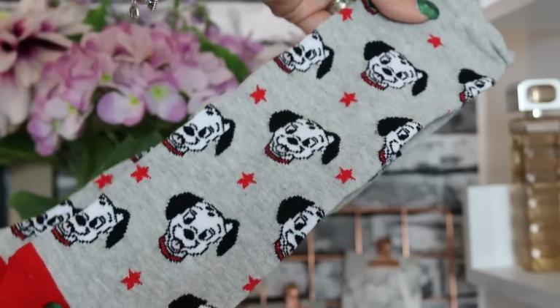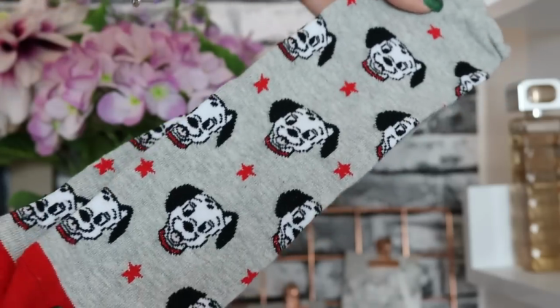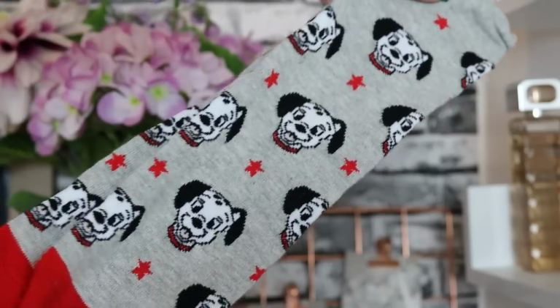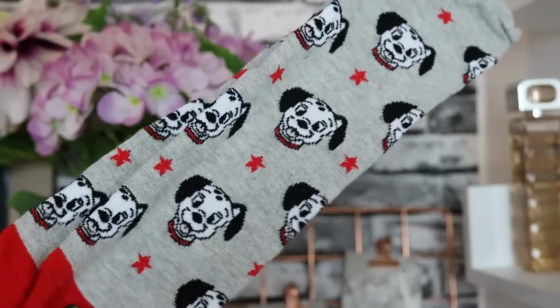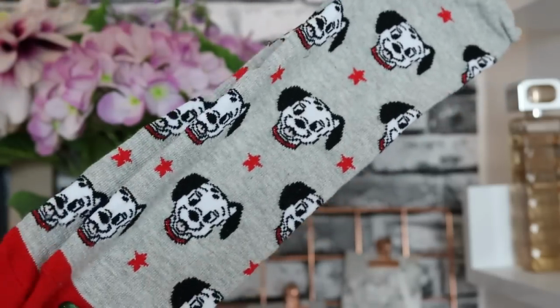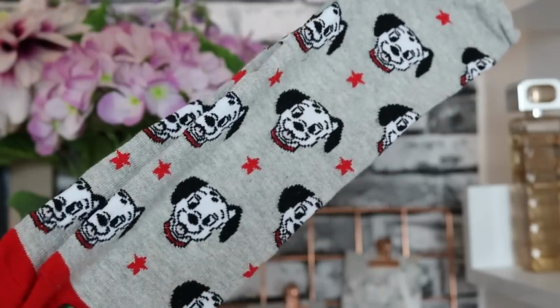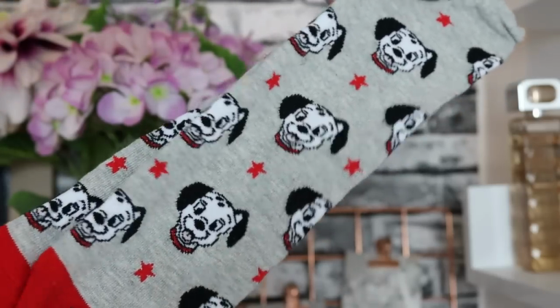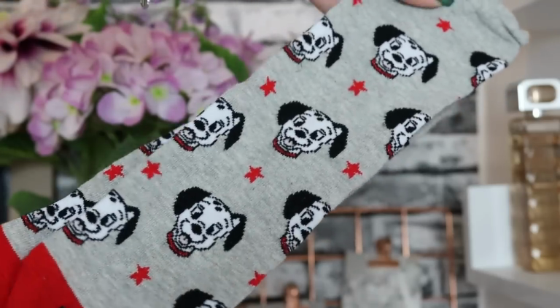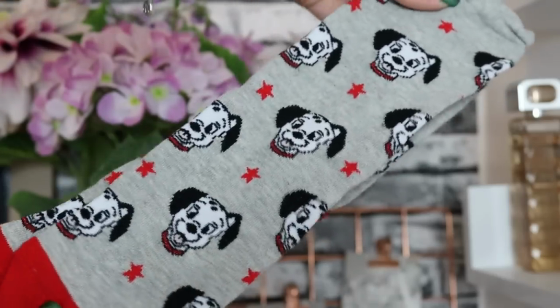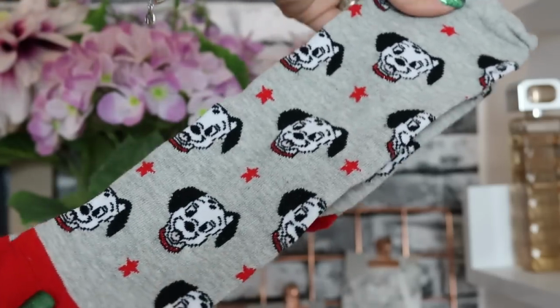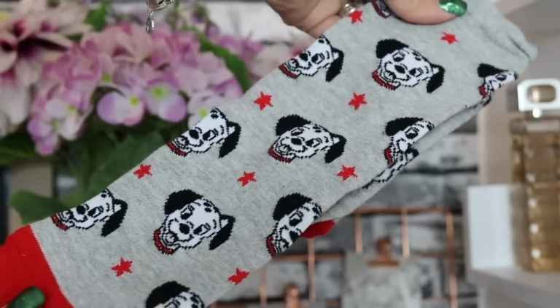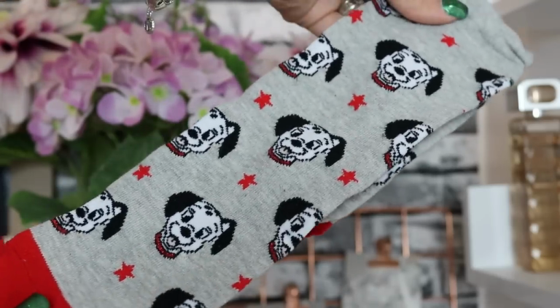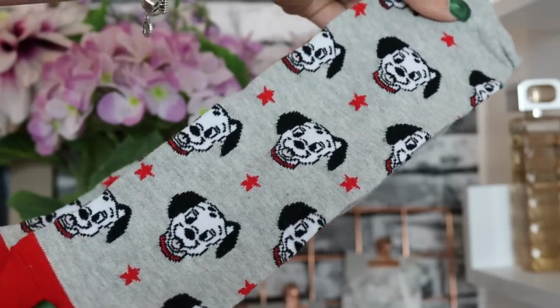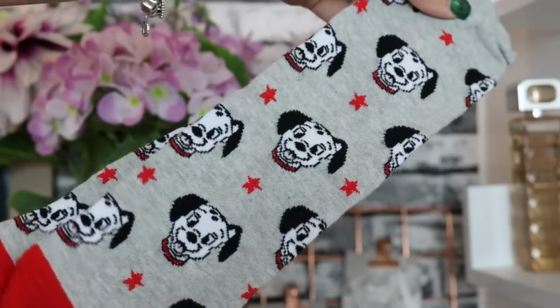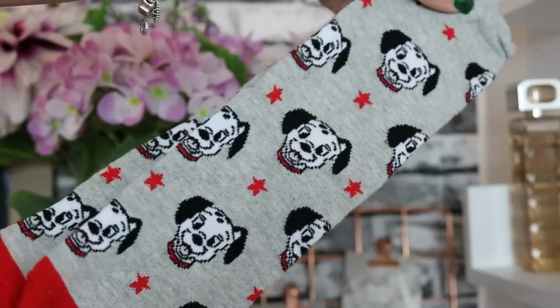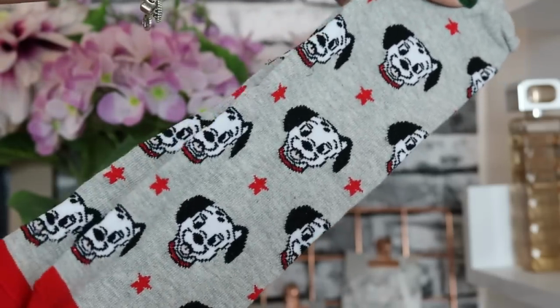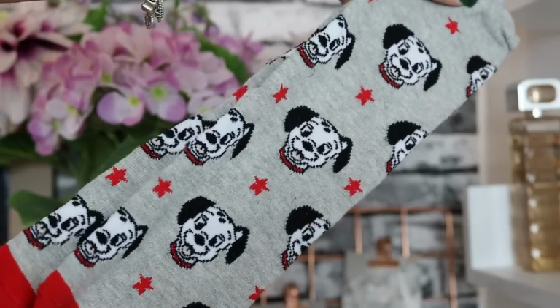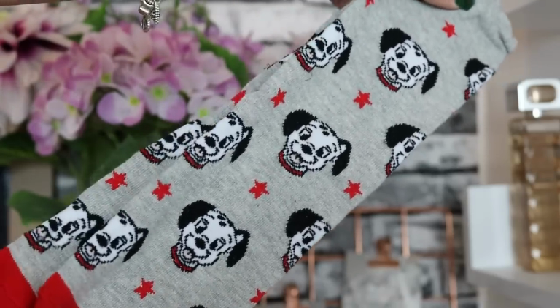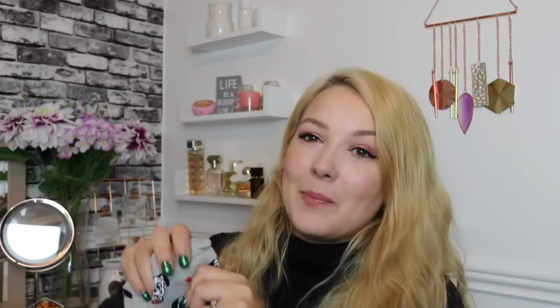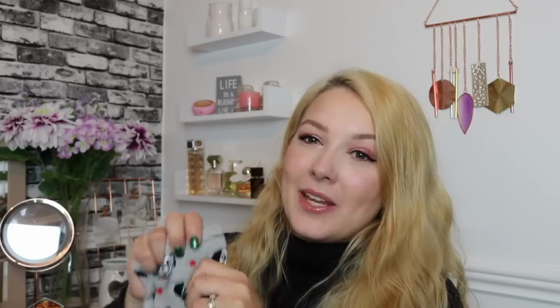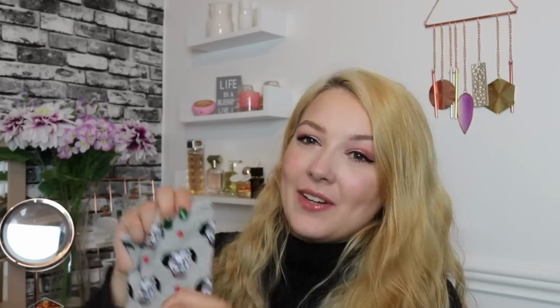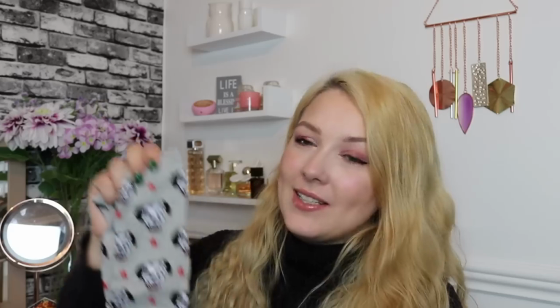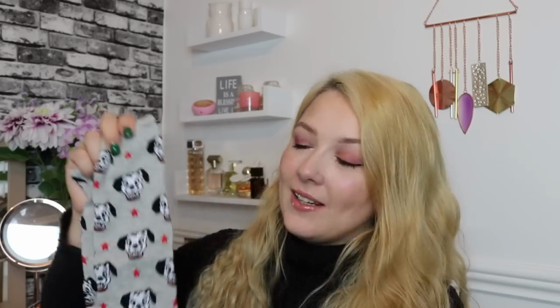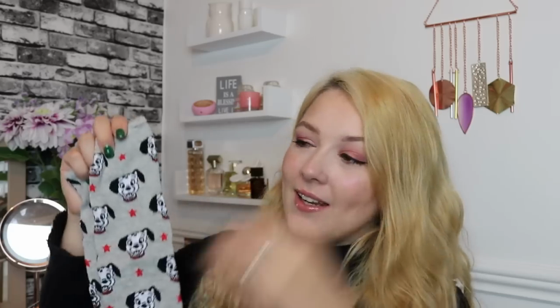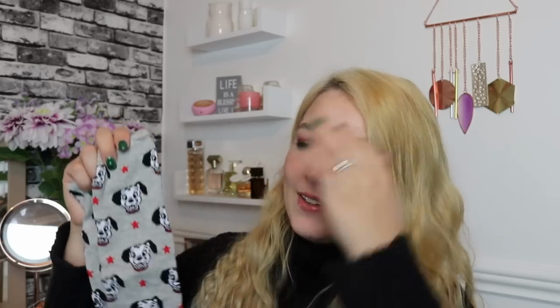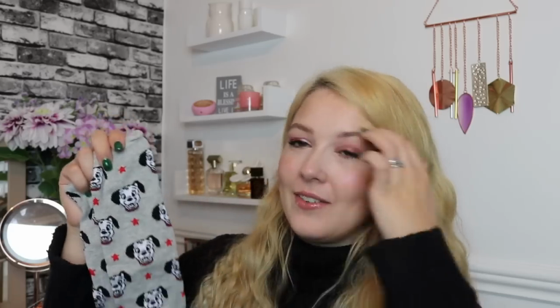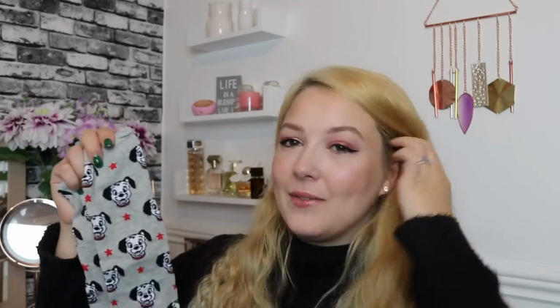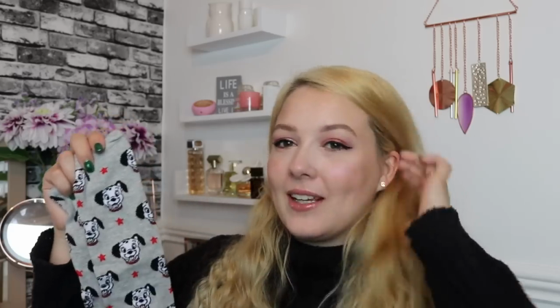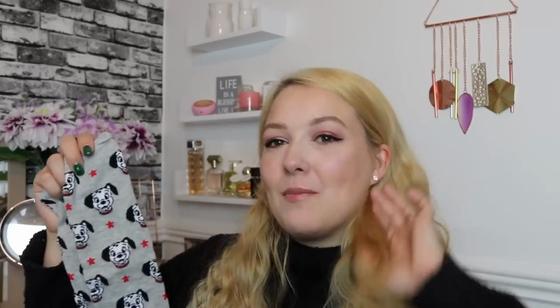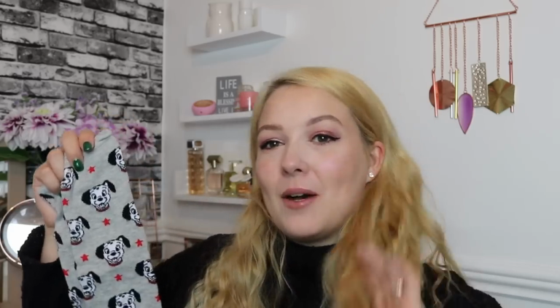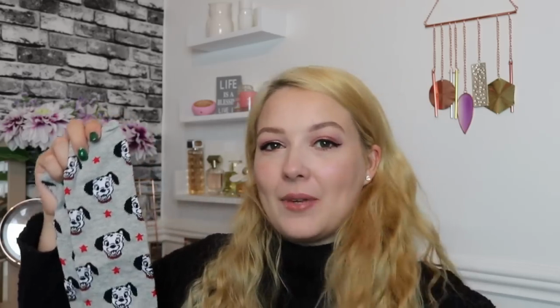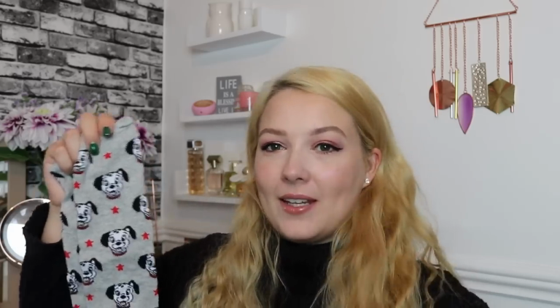Day number nine — we've got Dalmatian socks. These are so so cute. I've been really craving a puppy recently, I really want to get a puppy. These little dogs on them are so sweet.